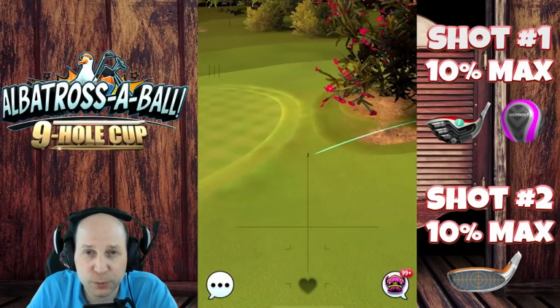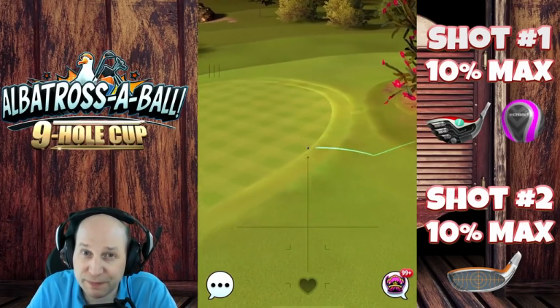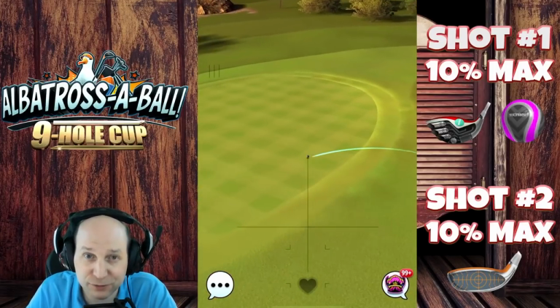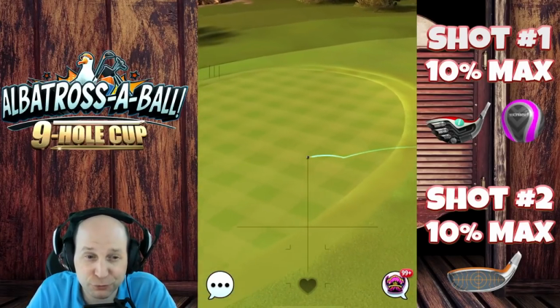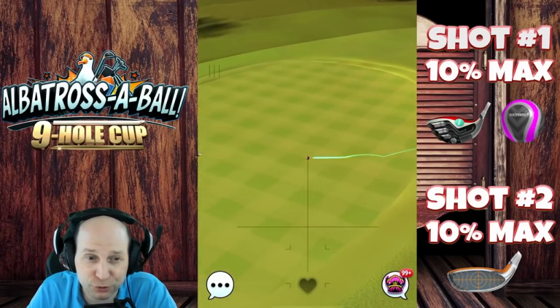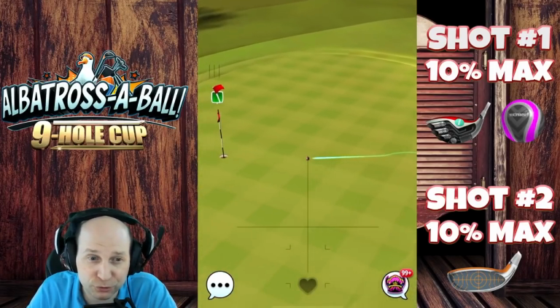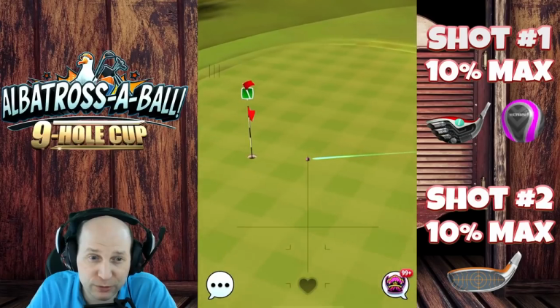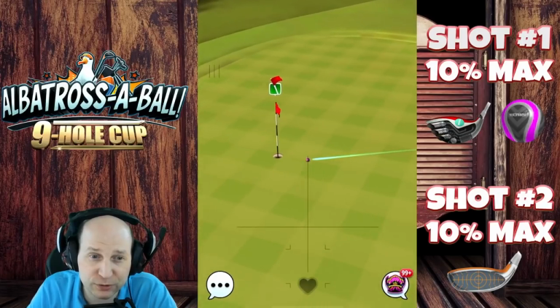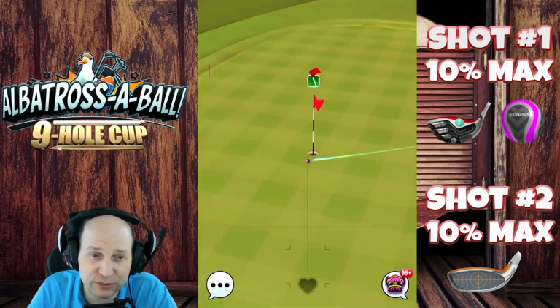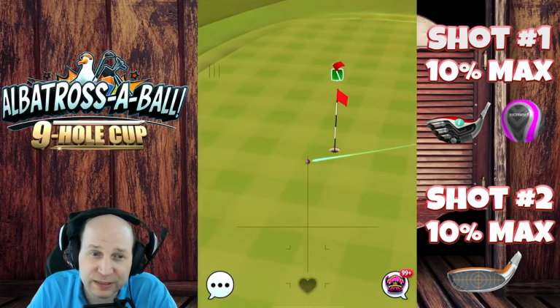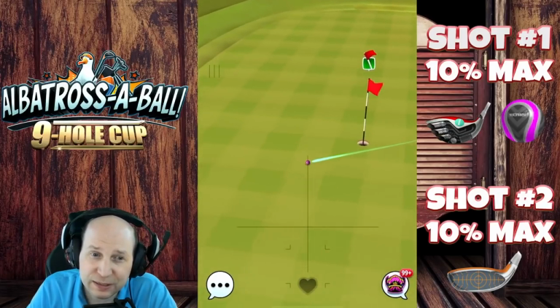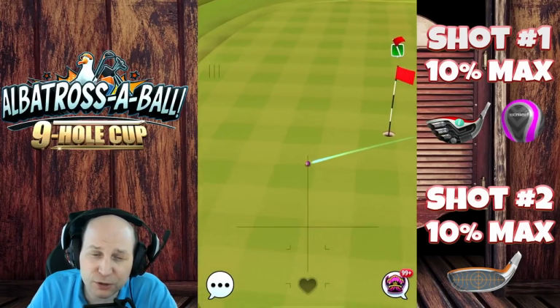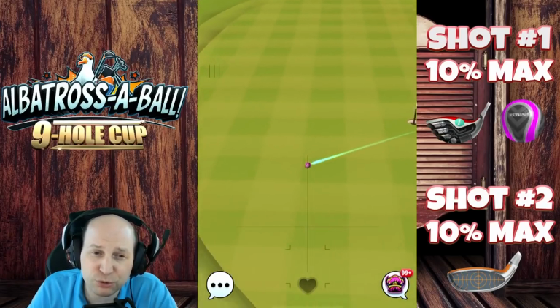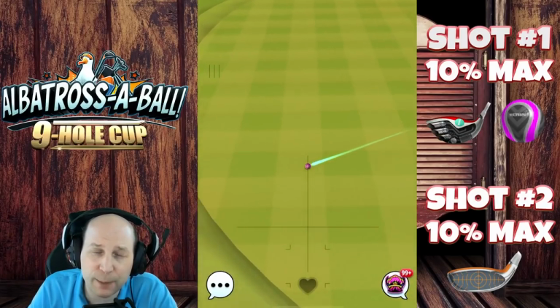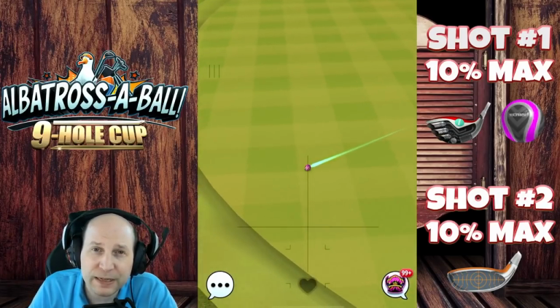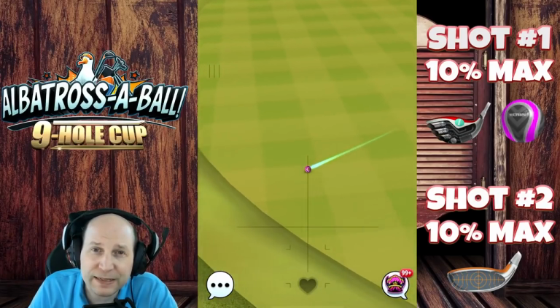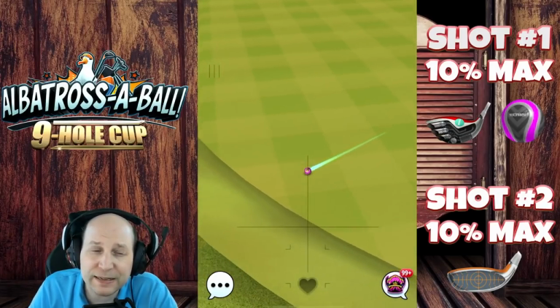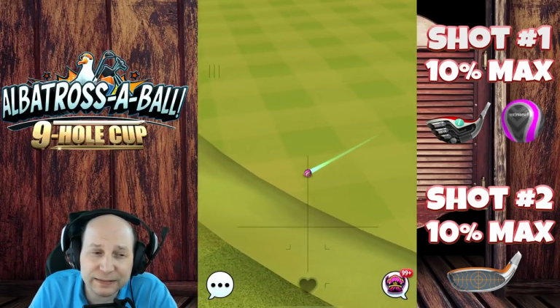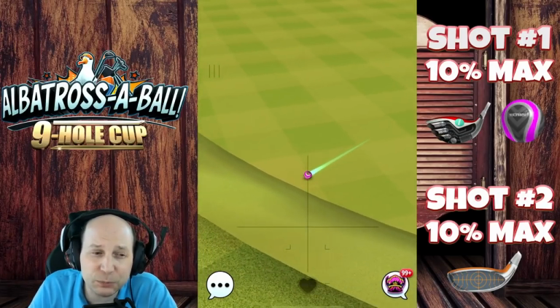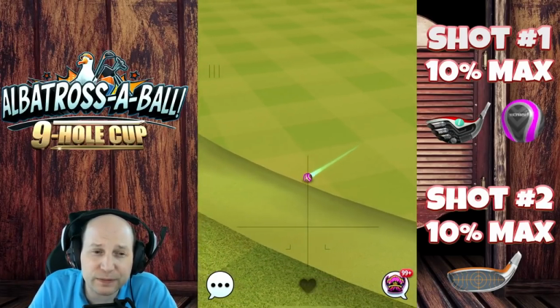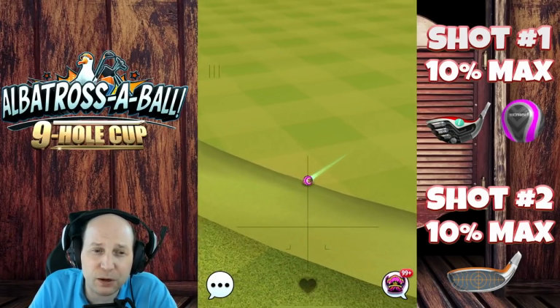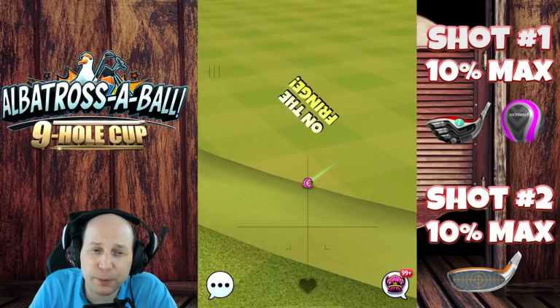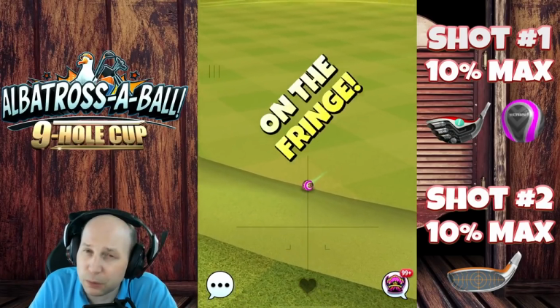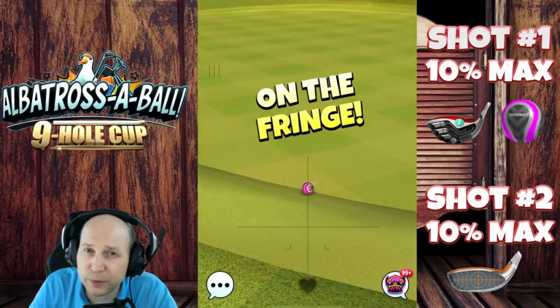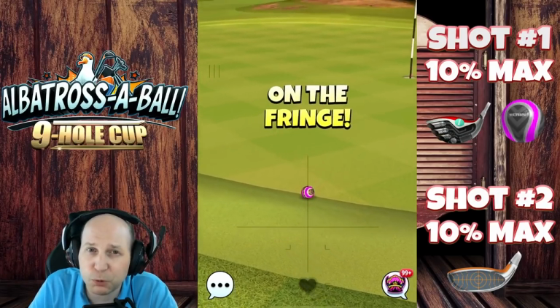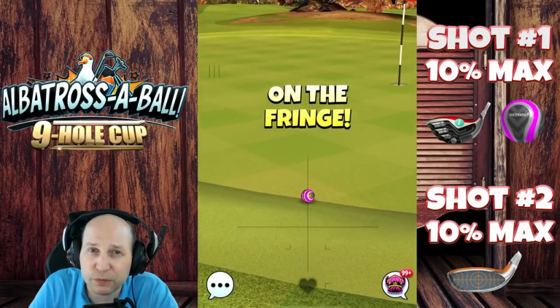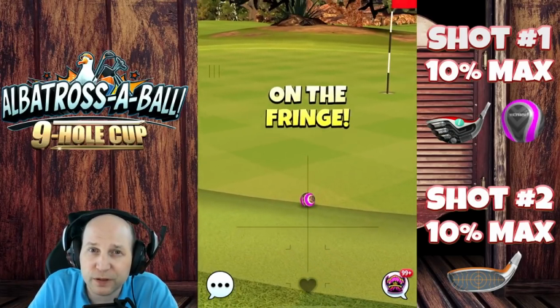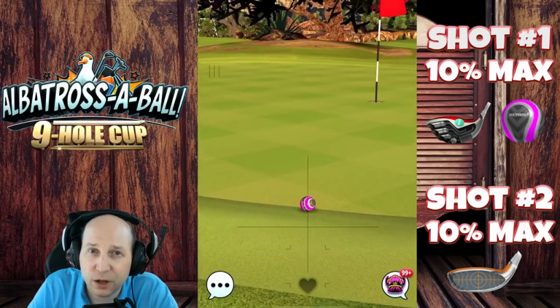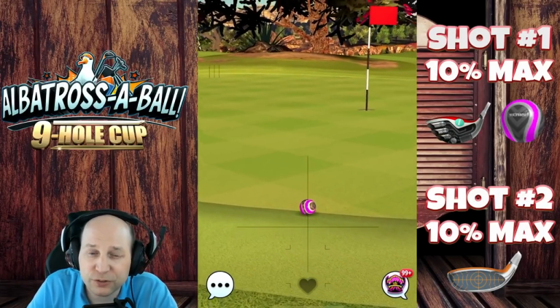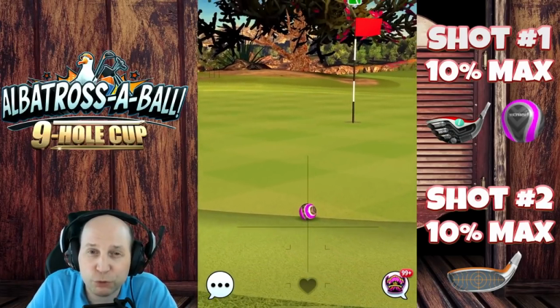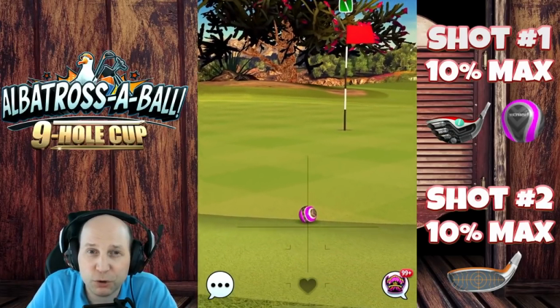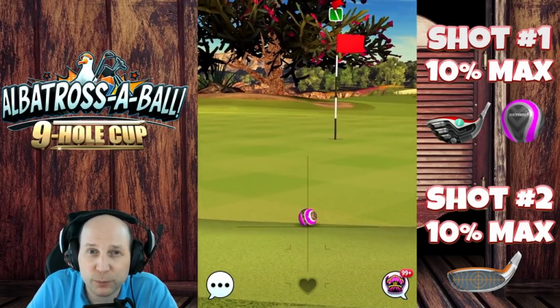Not too shabby — needed a little bit there, but we can work with it. I'll see you over on hole number four.